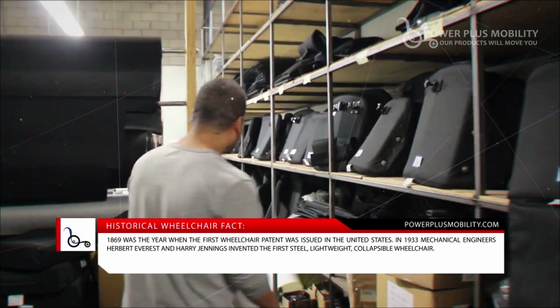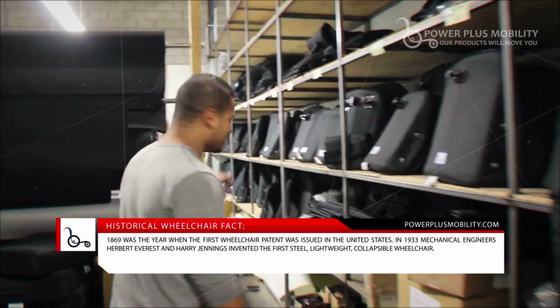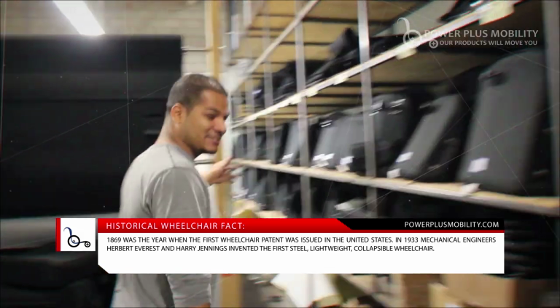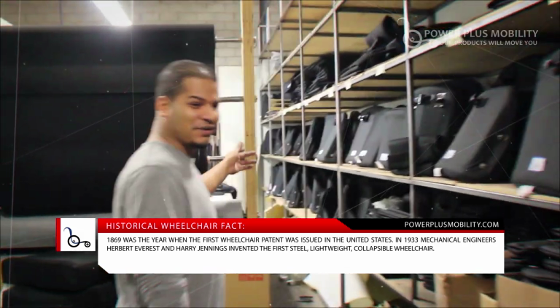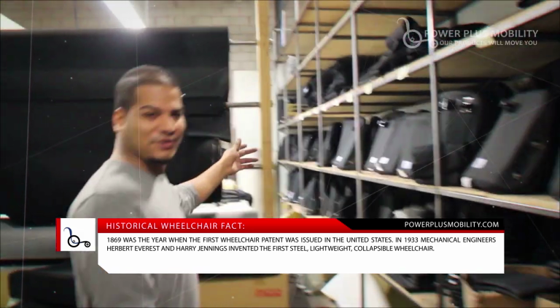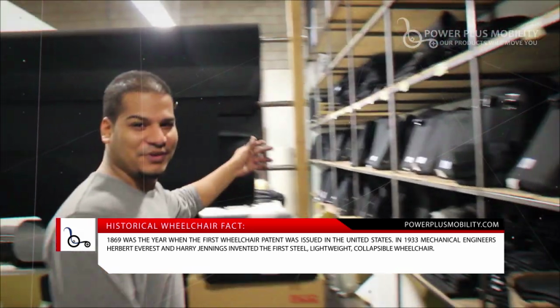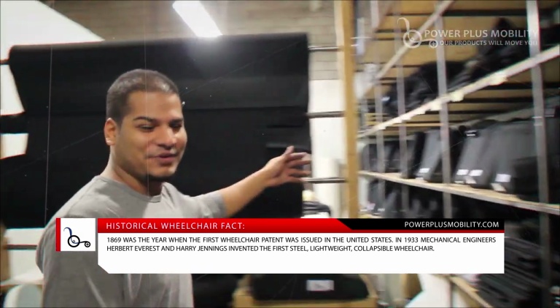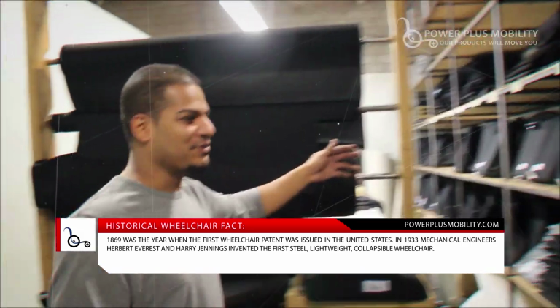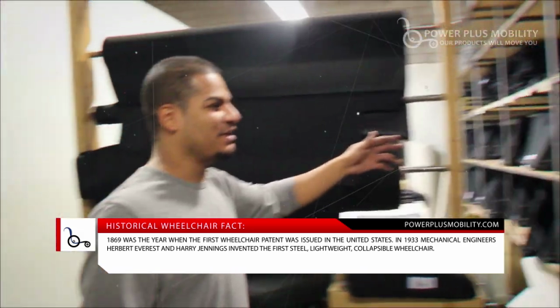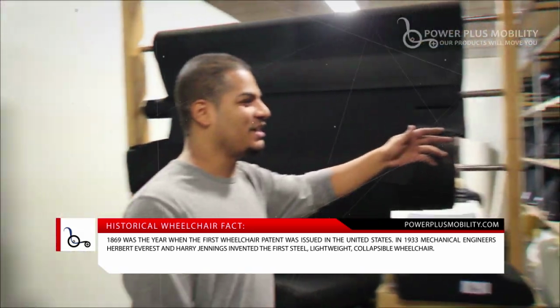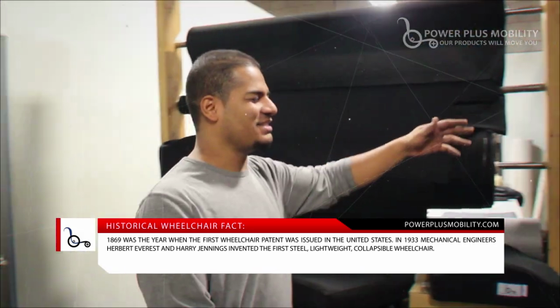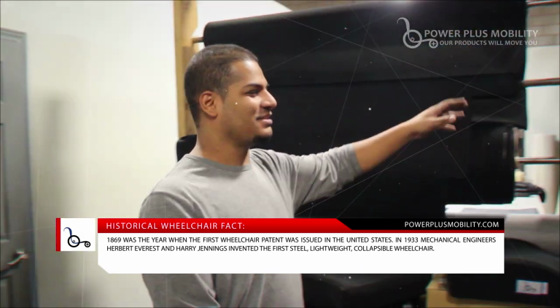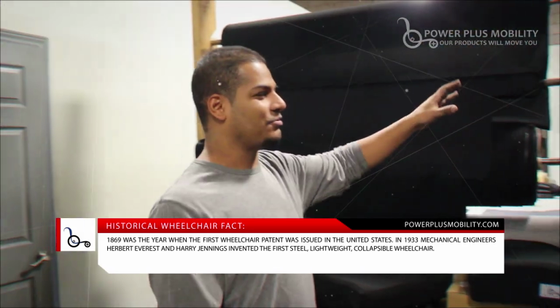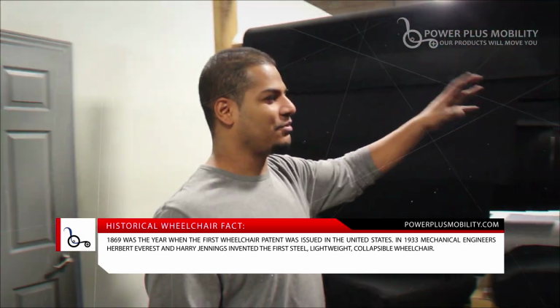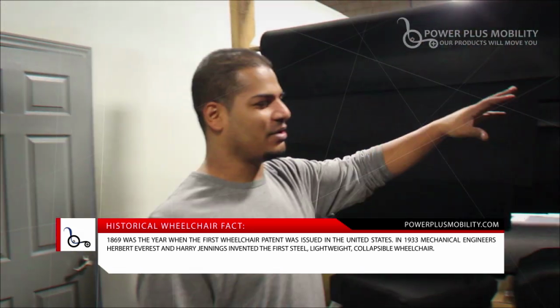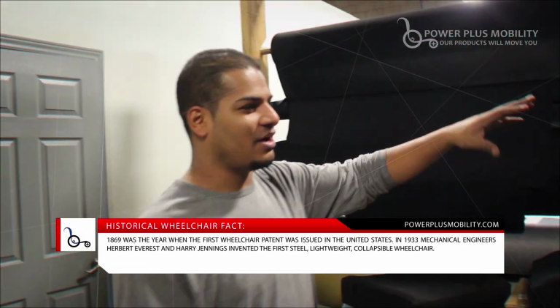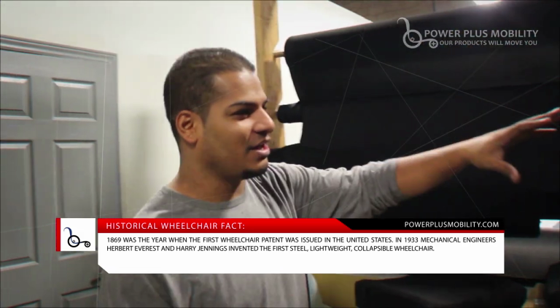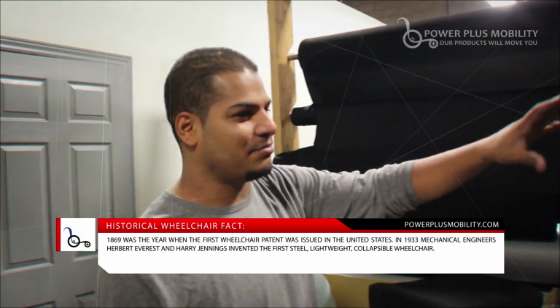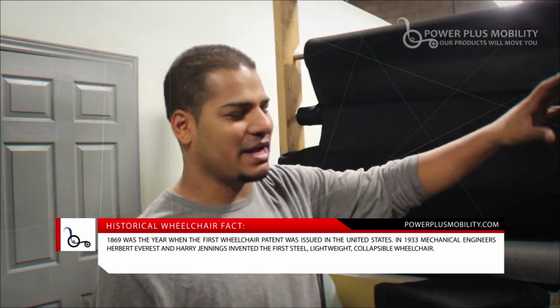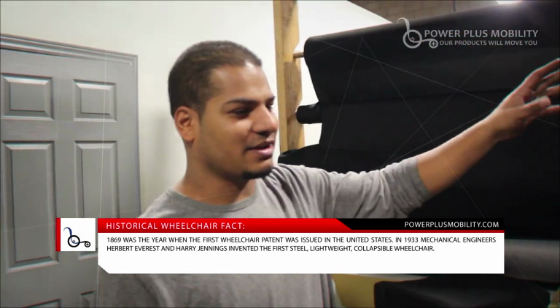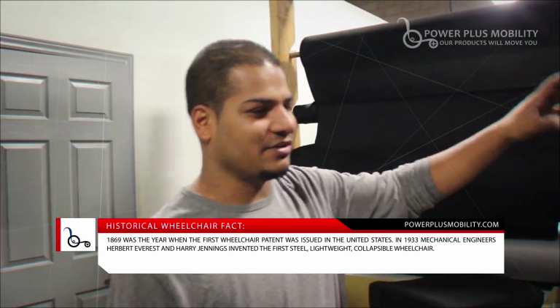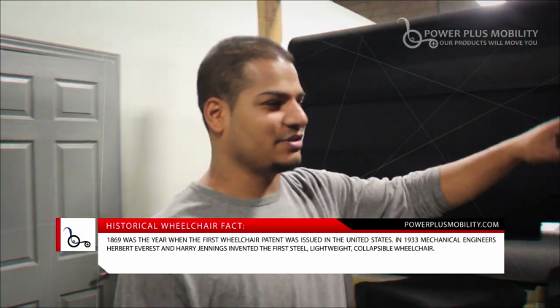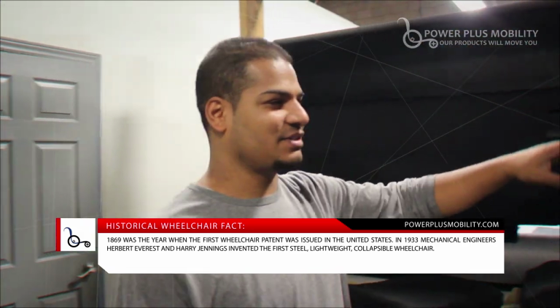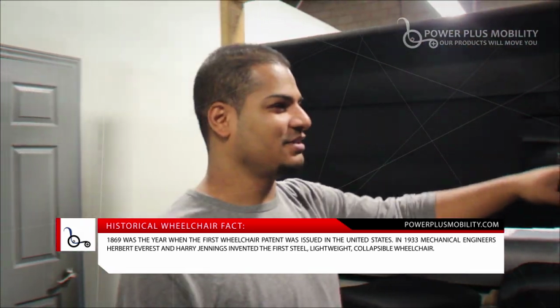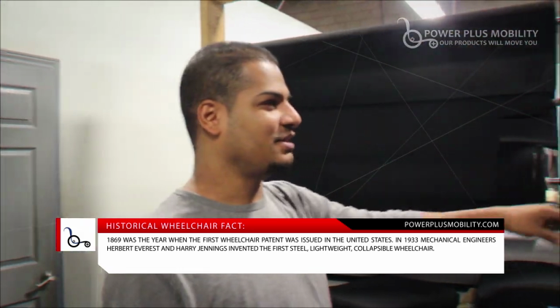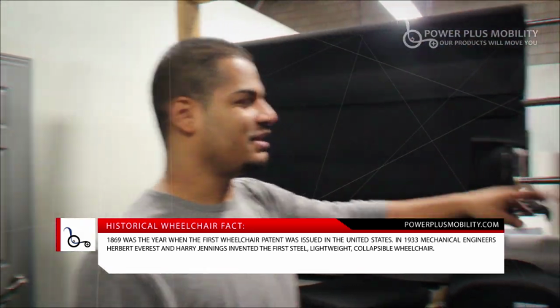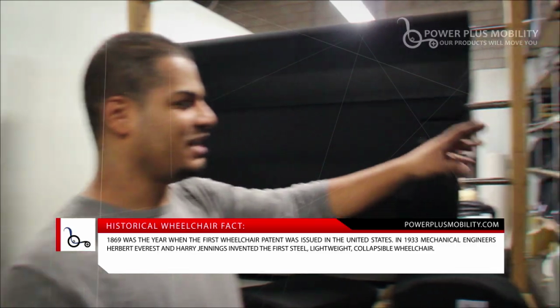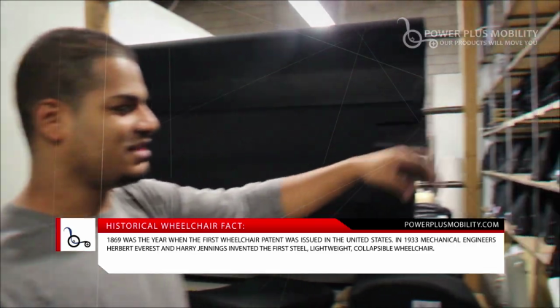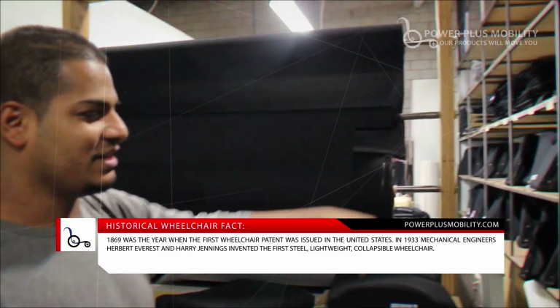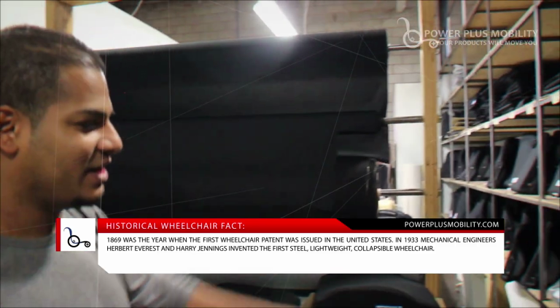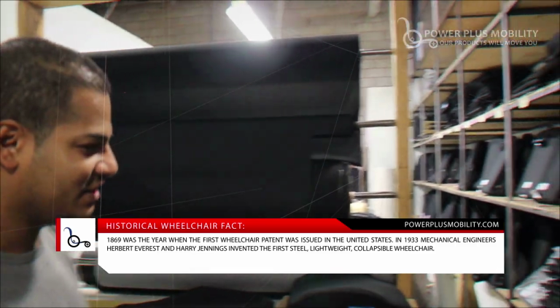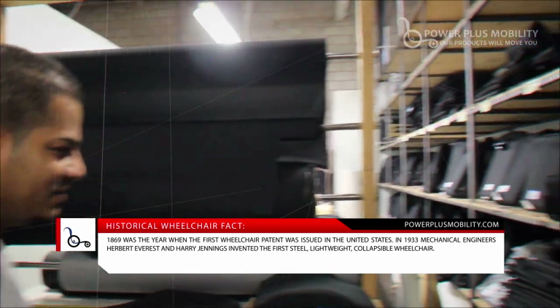This is where we put all the black cover and casing on.